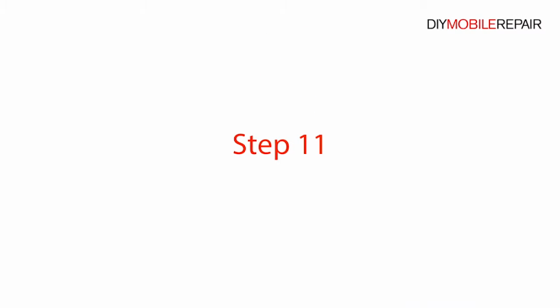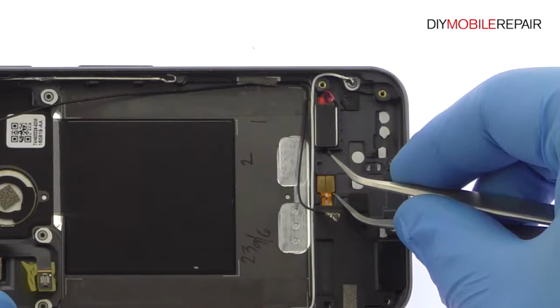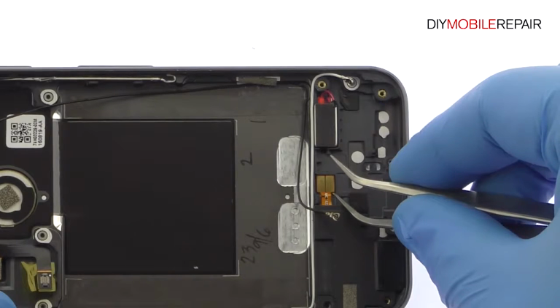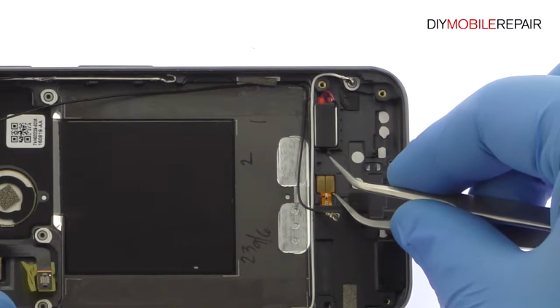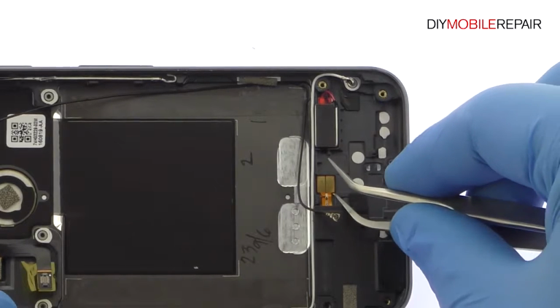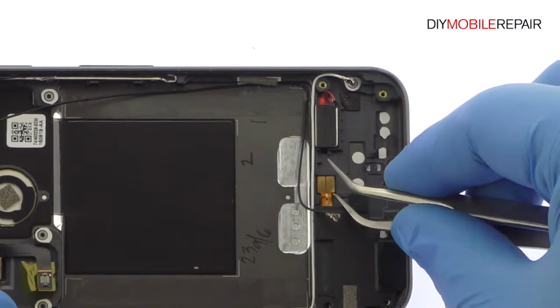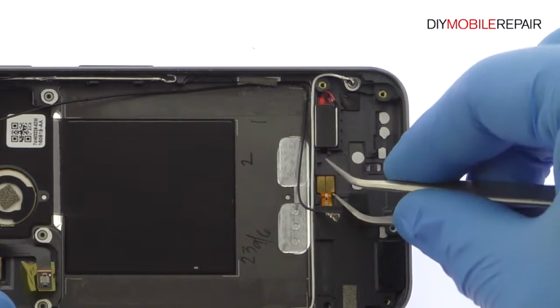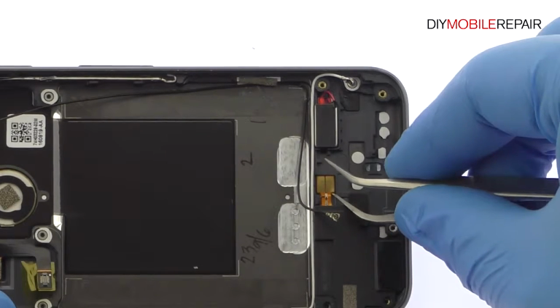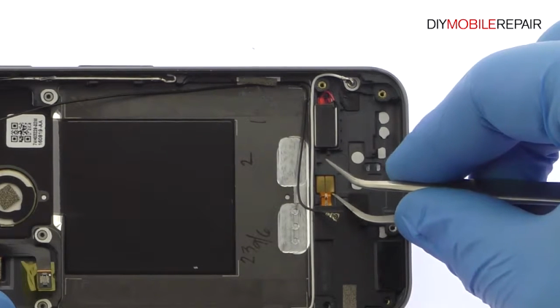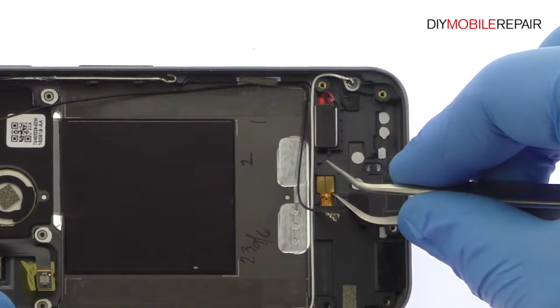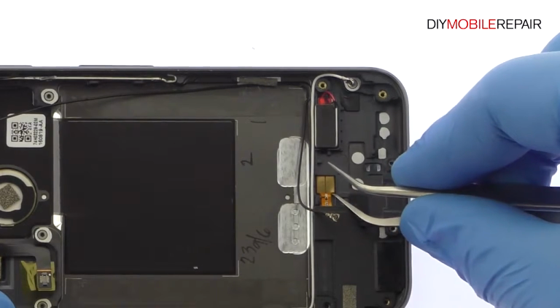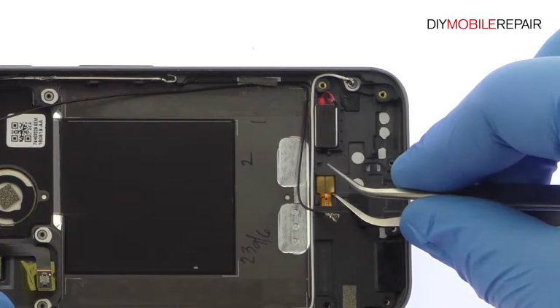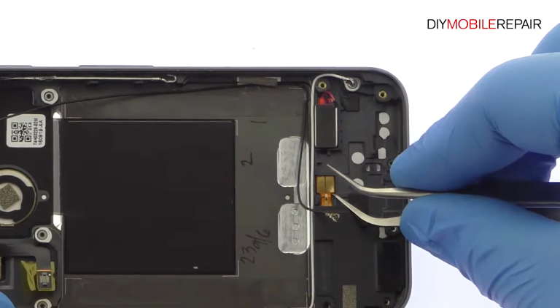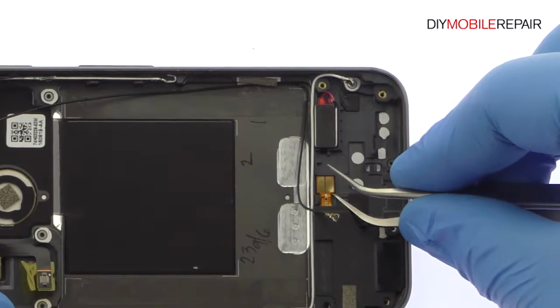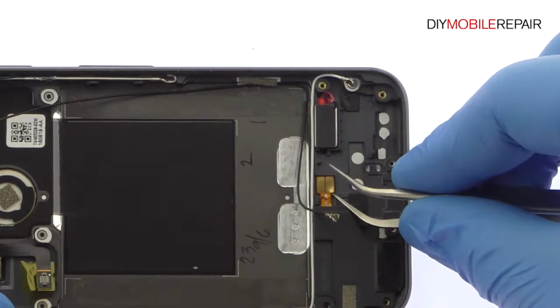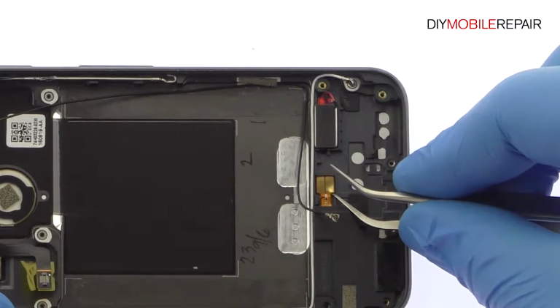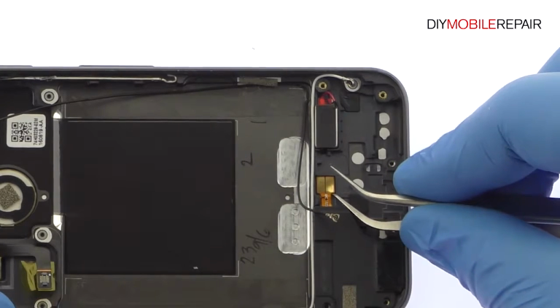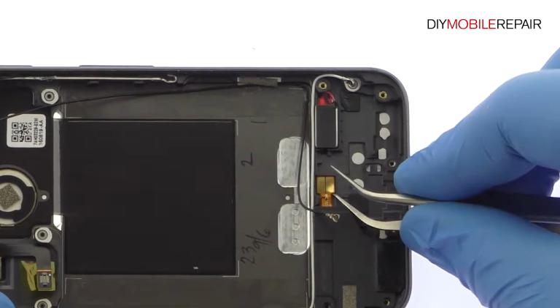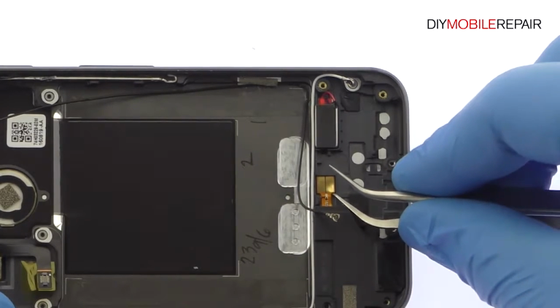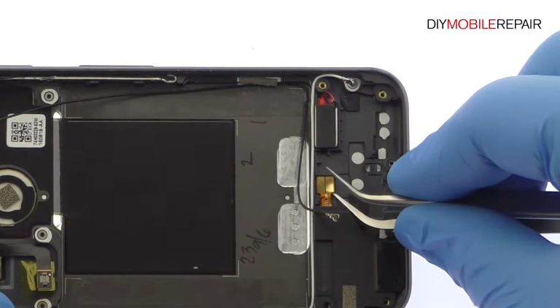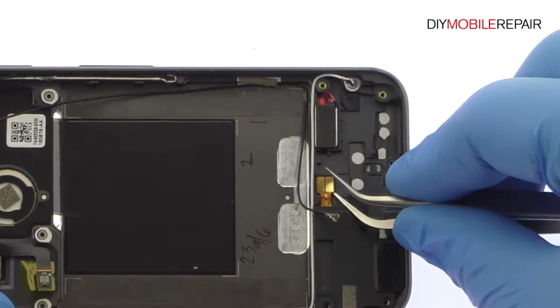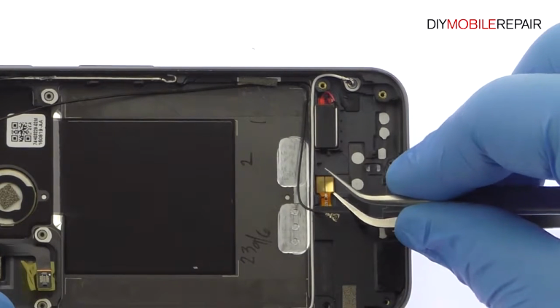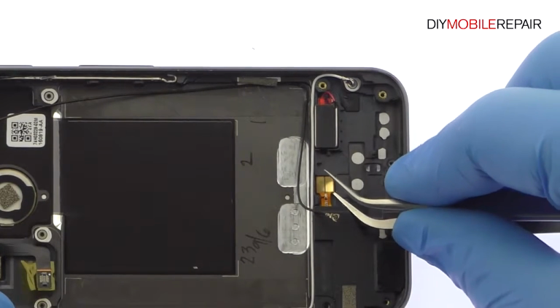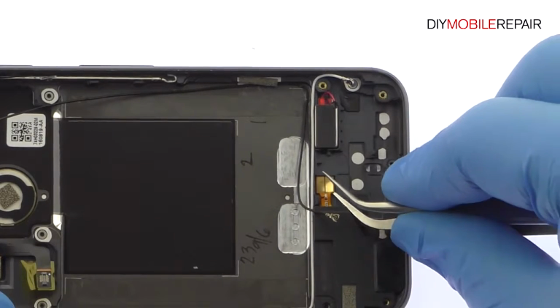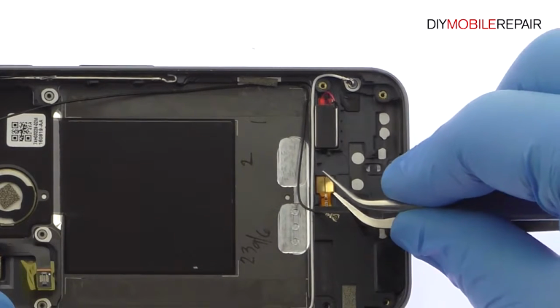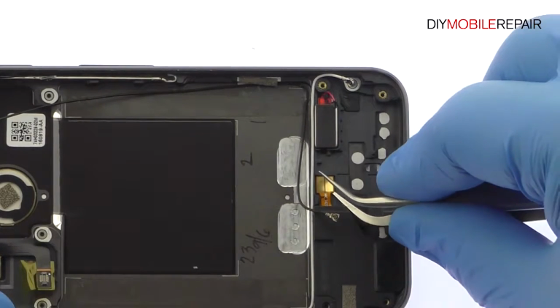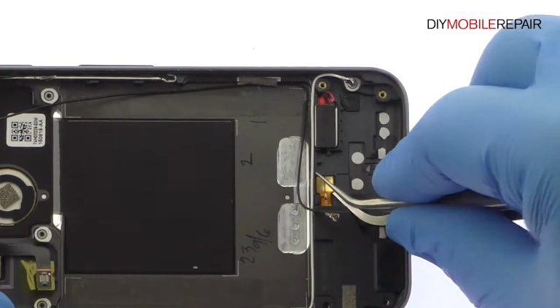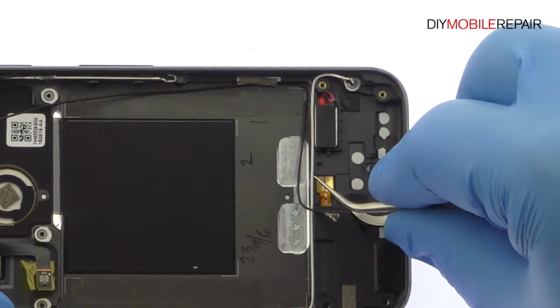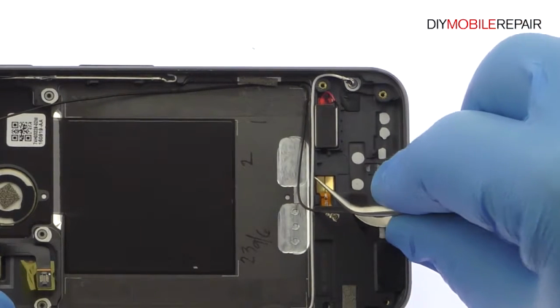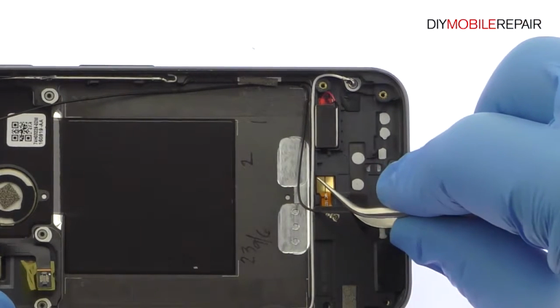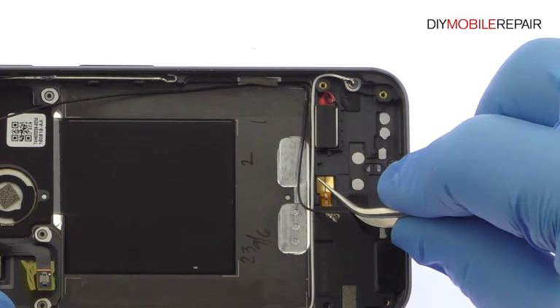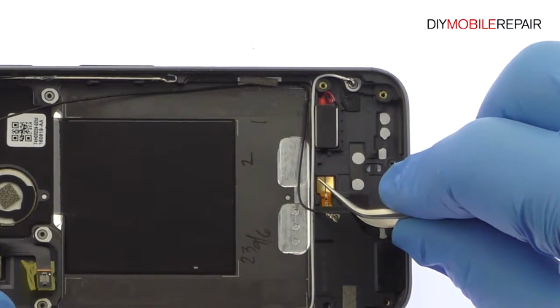The next components to surrender are the Google Pixel loudspeaker, vibrator, power and volume buttons ribbon cable, and LED flash.